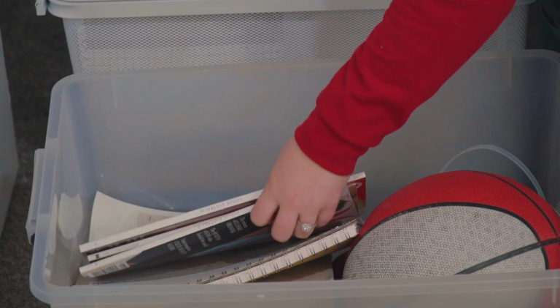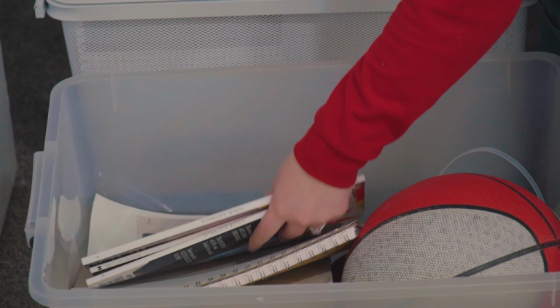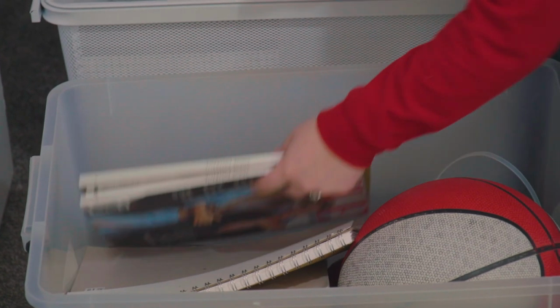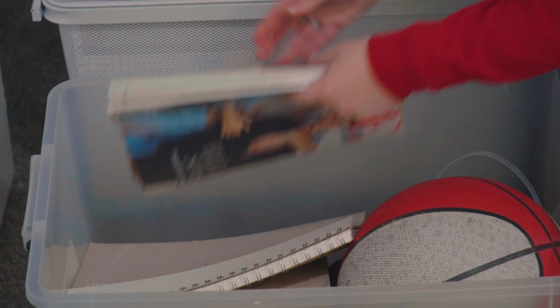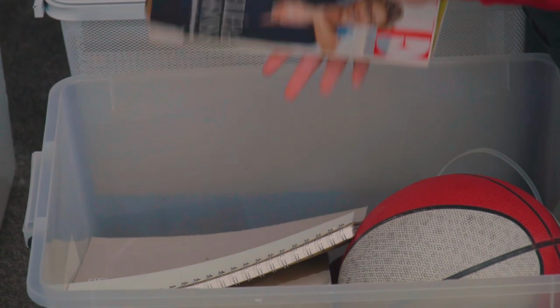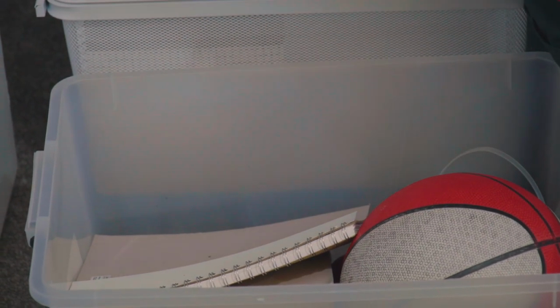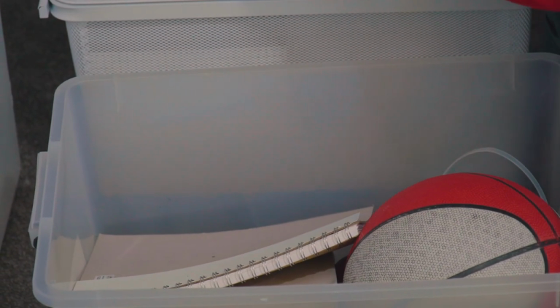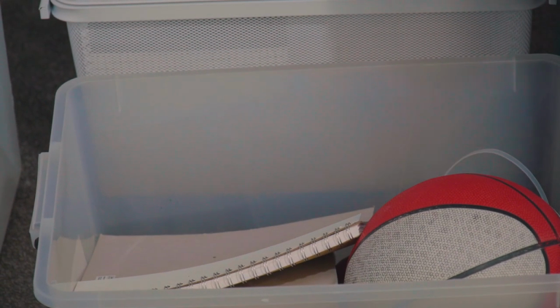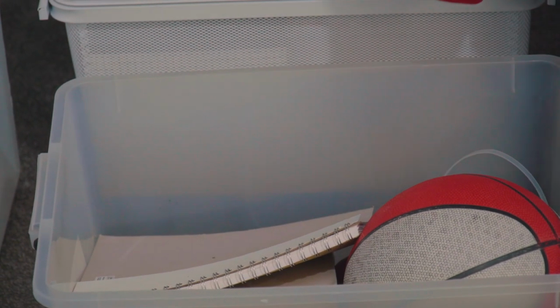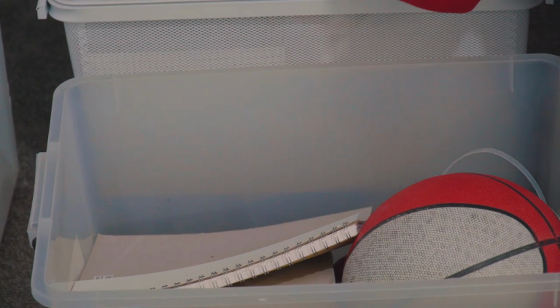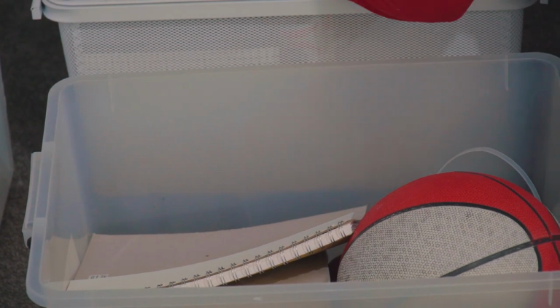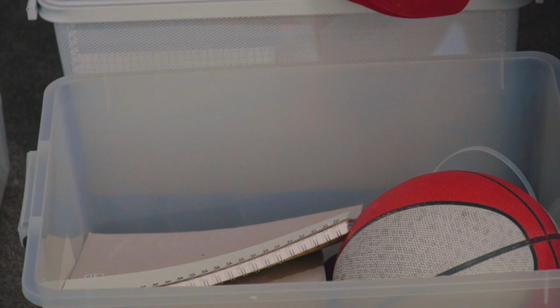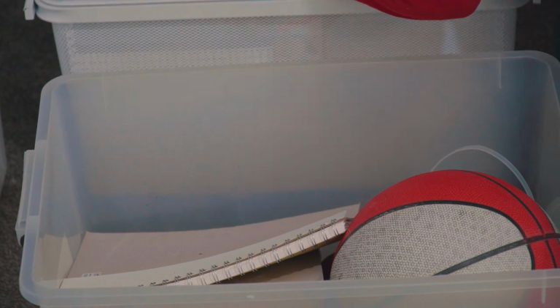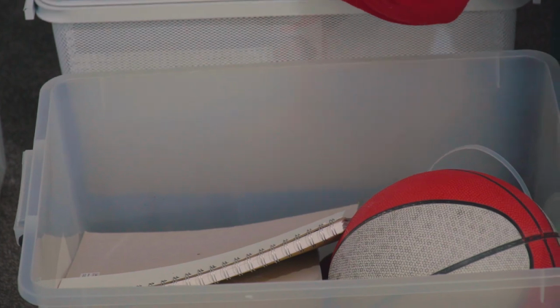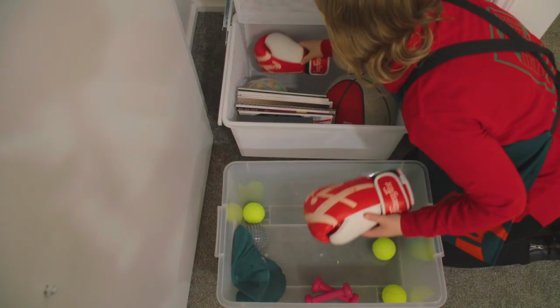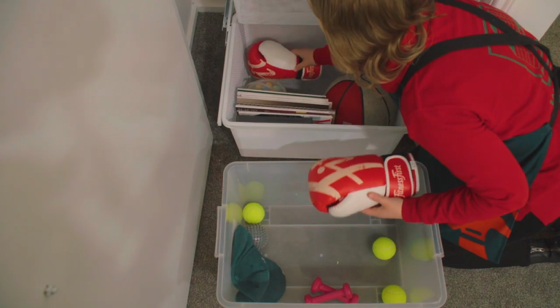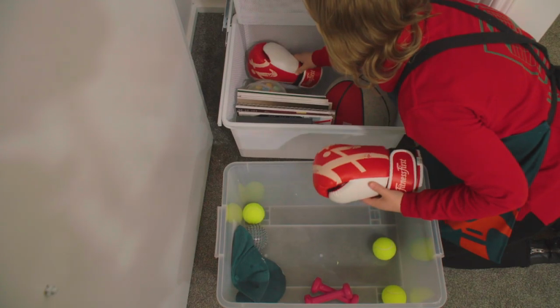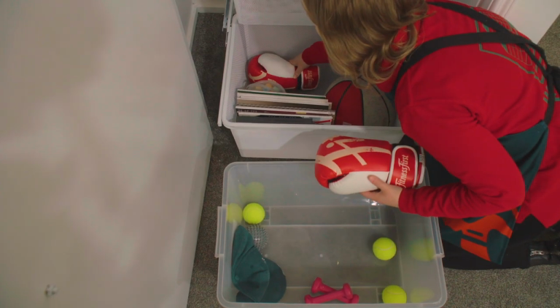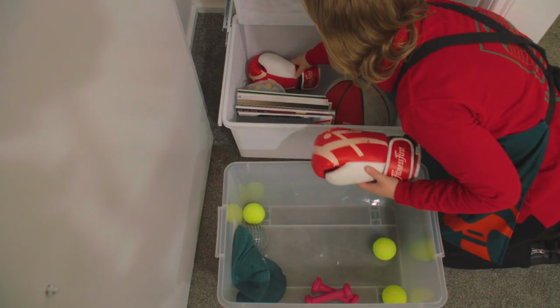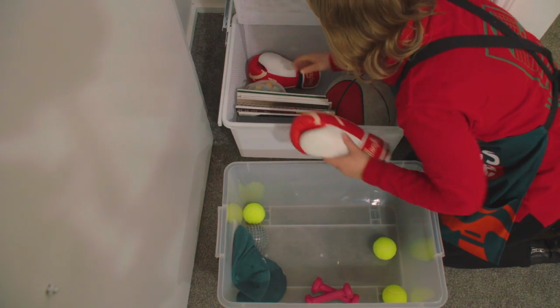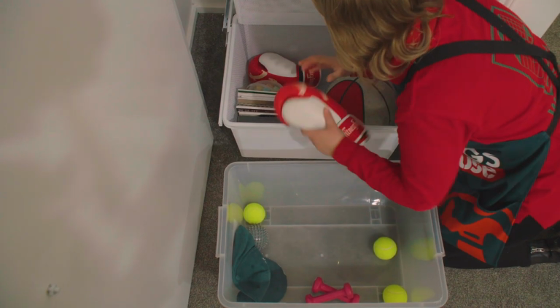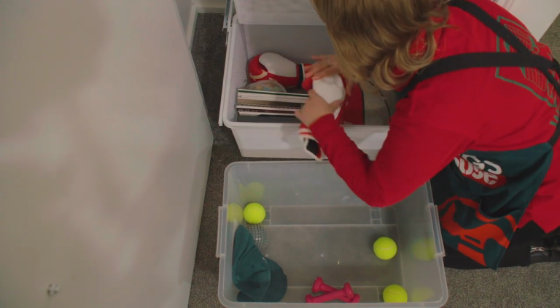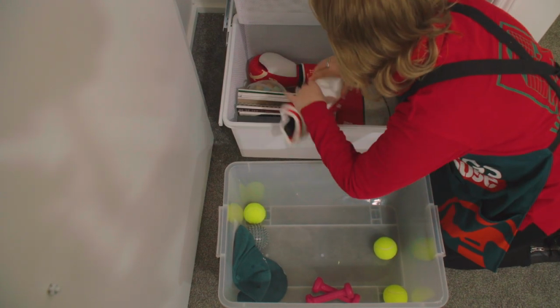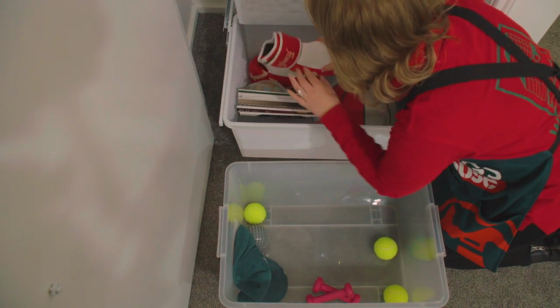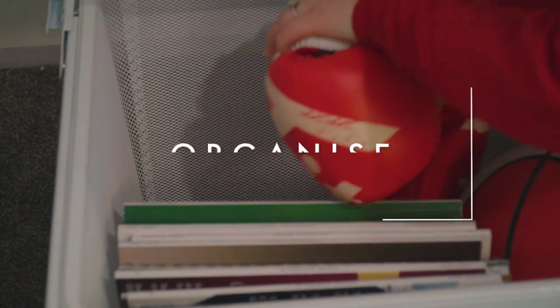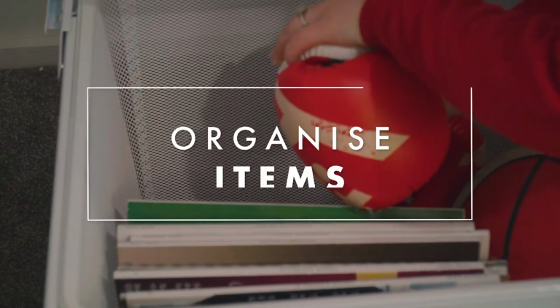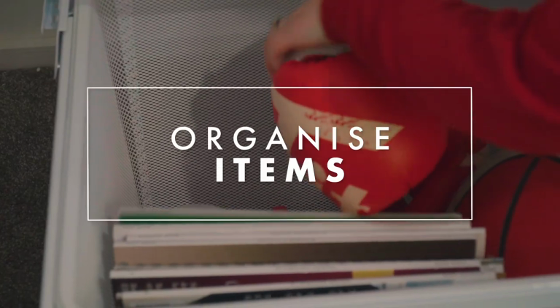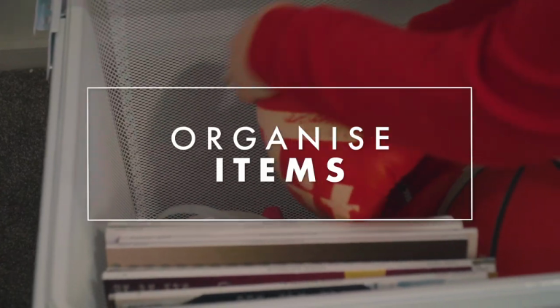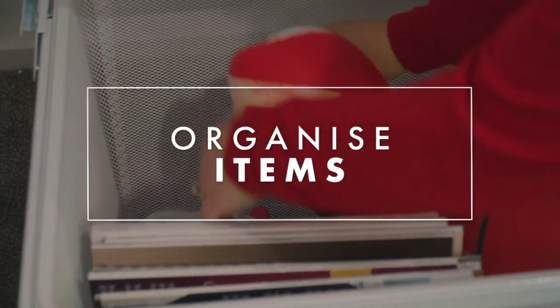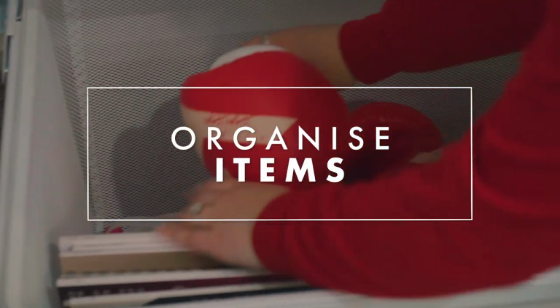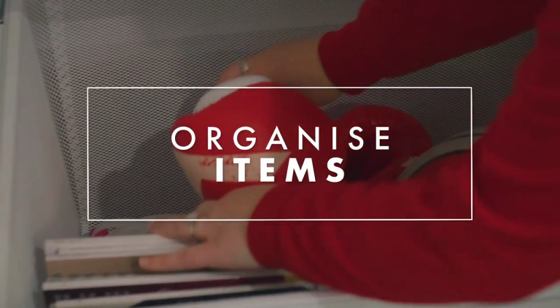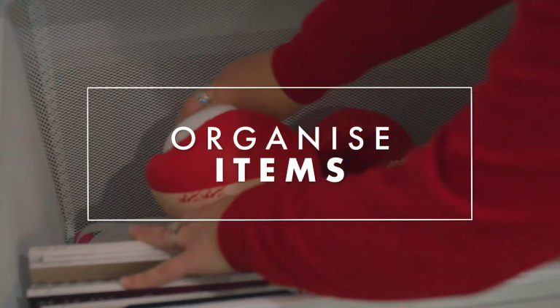I'm going to put all this stuff in this plastic storage container into the bottom drawer and it will look much nicer.